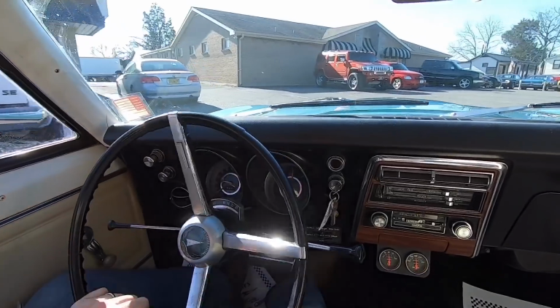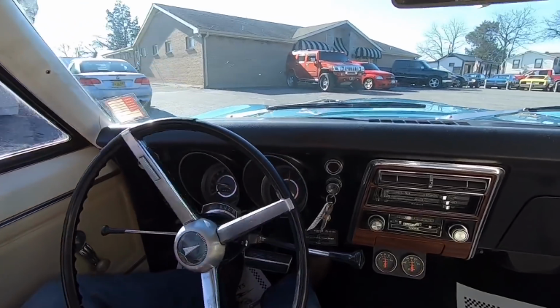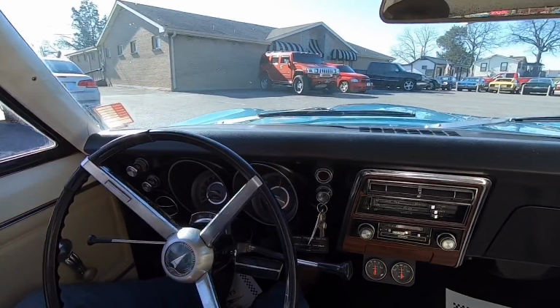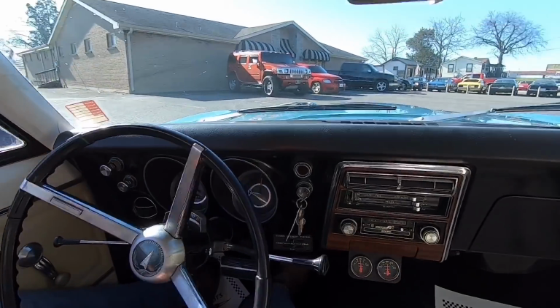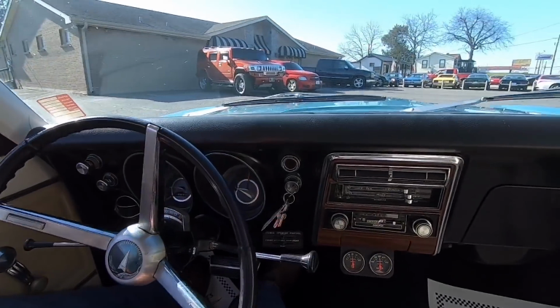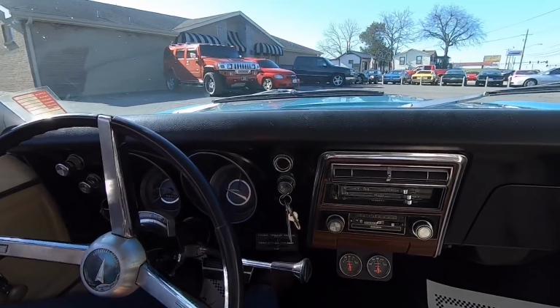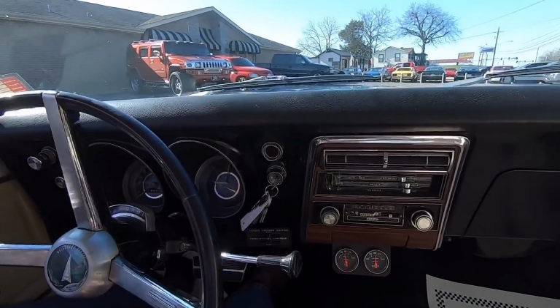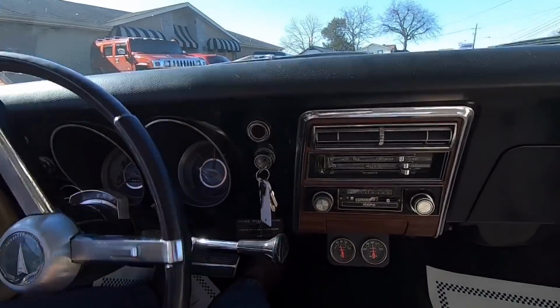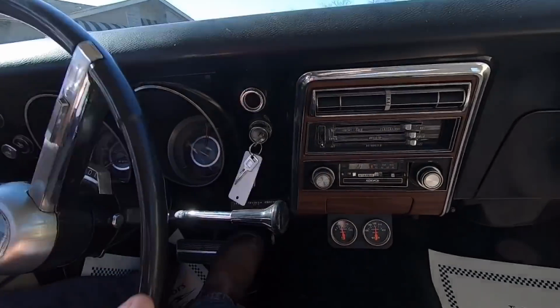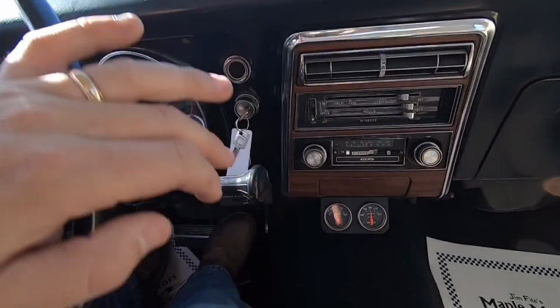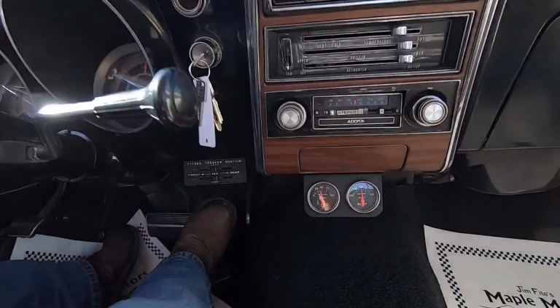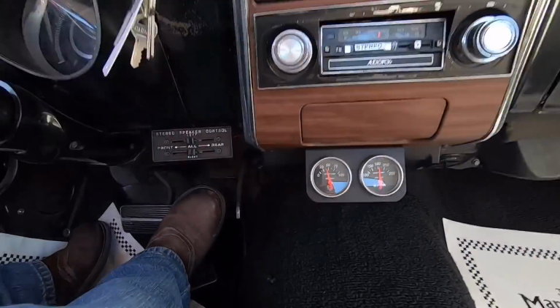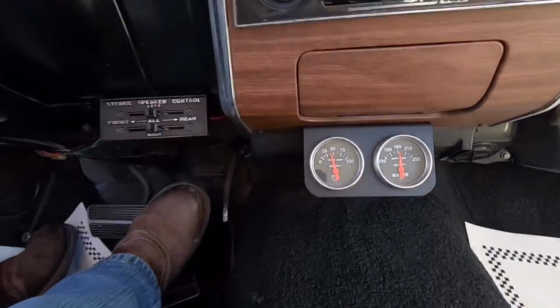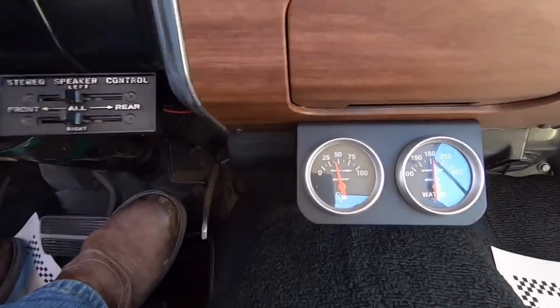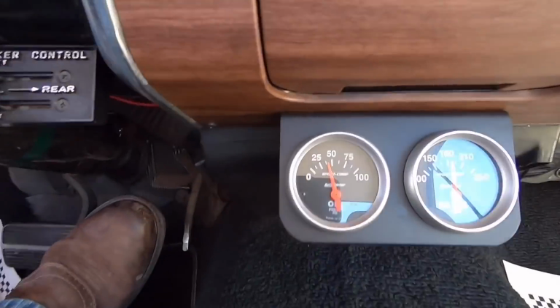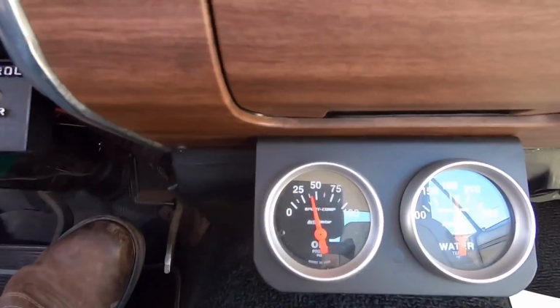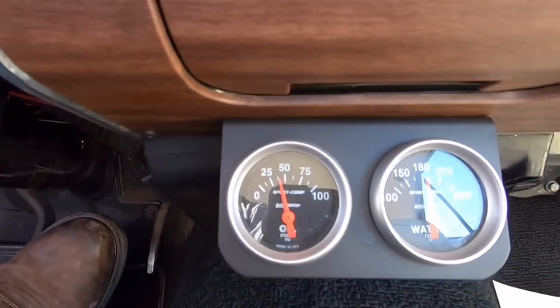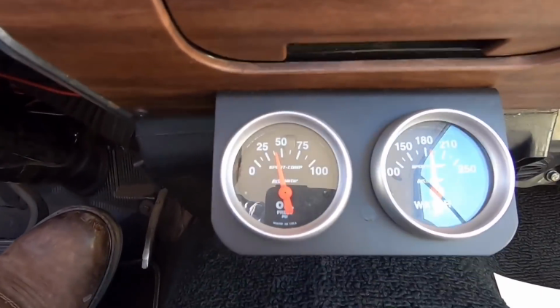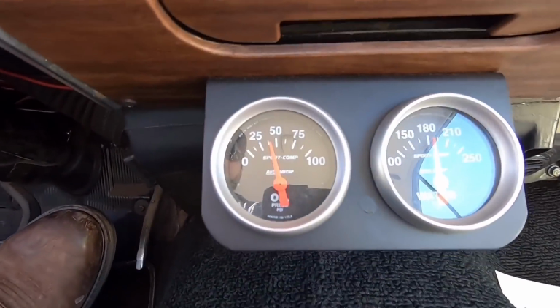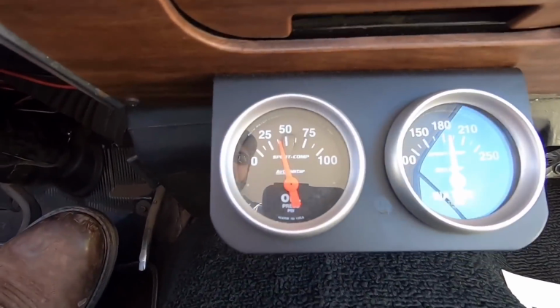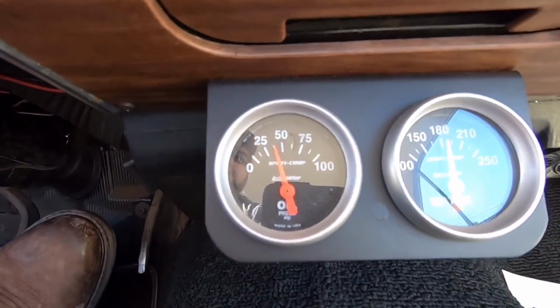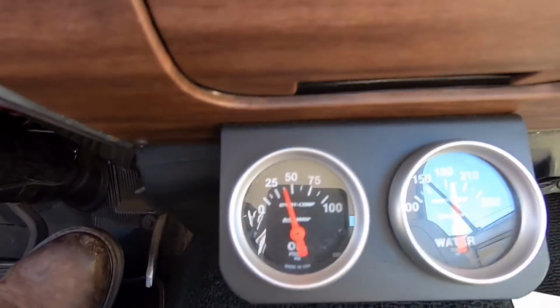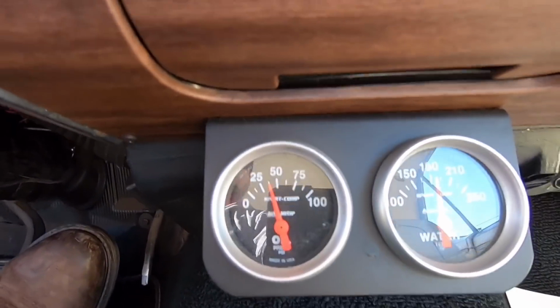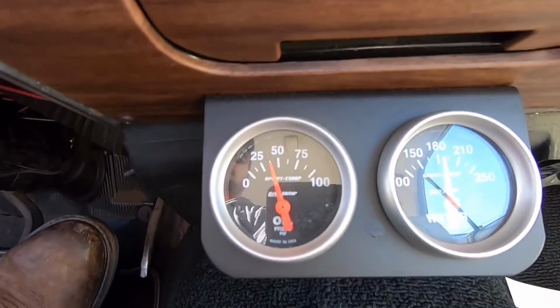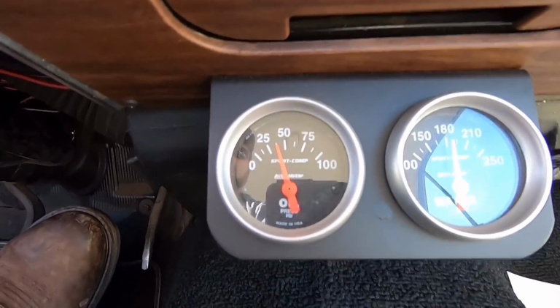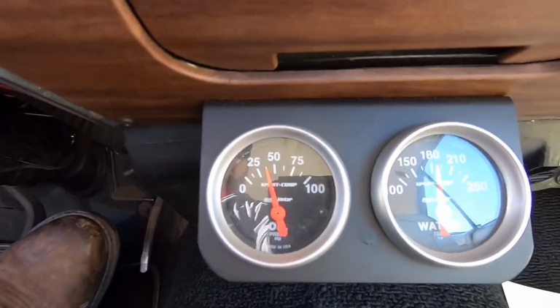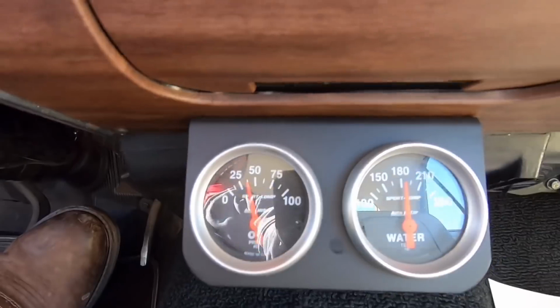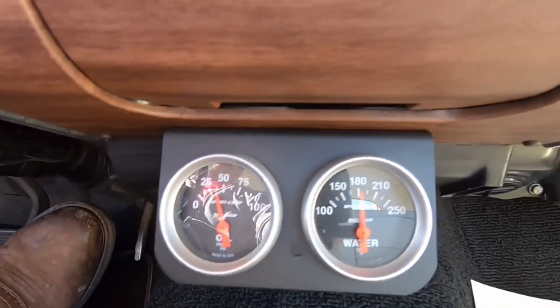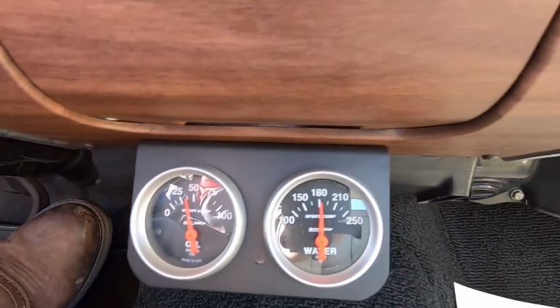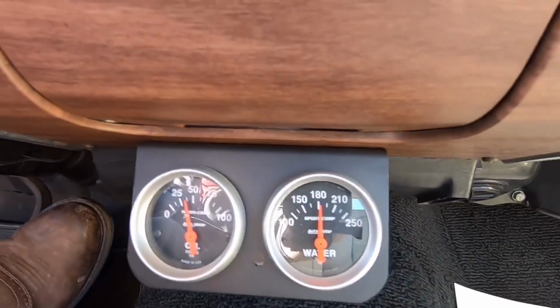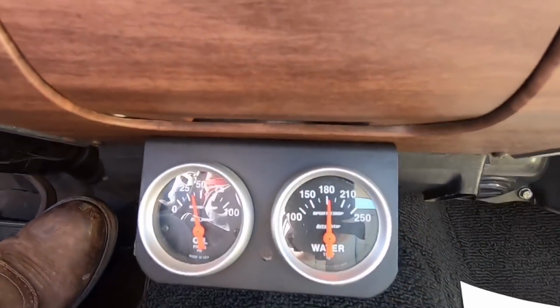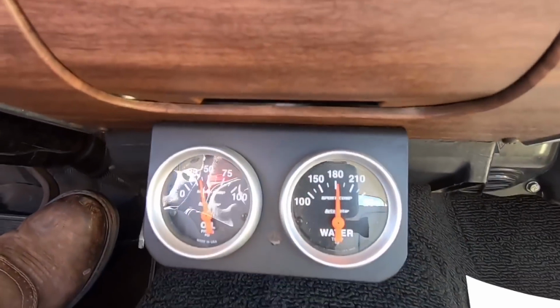Checking our gauges right here — looking pretty good.